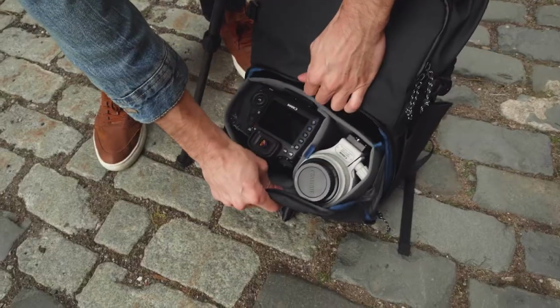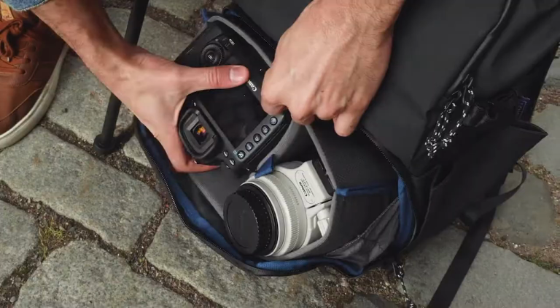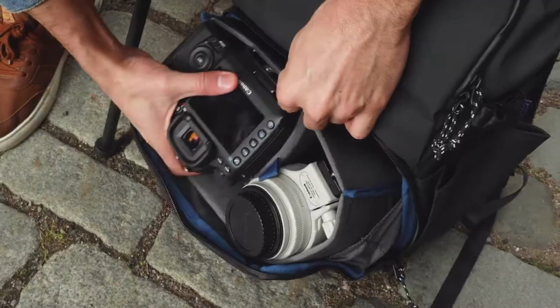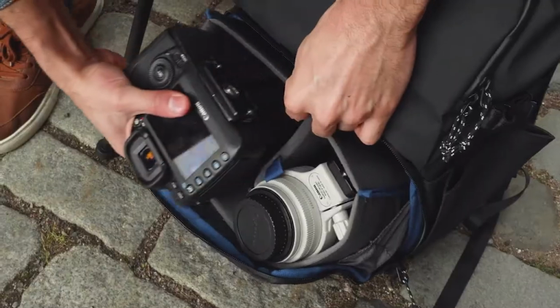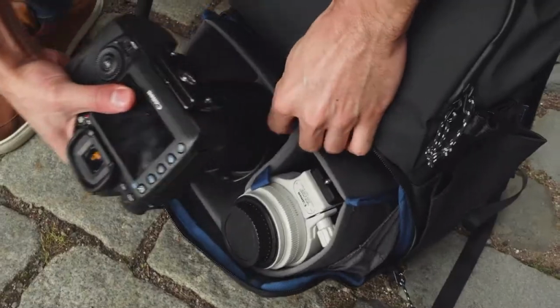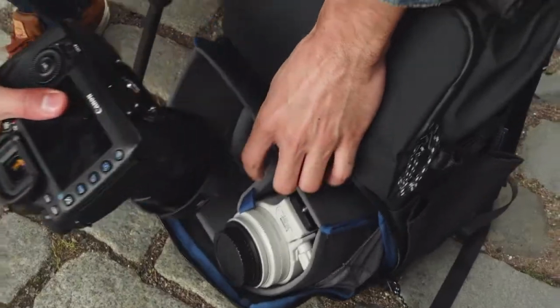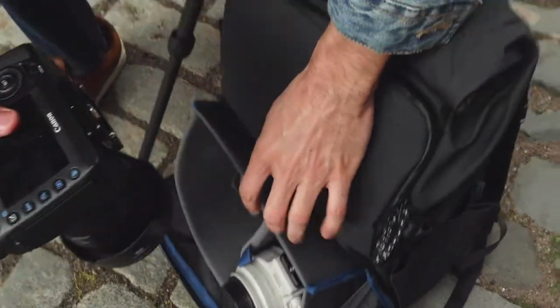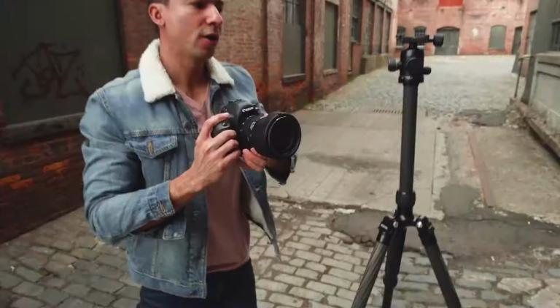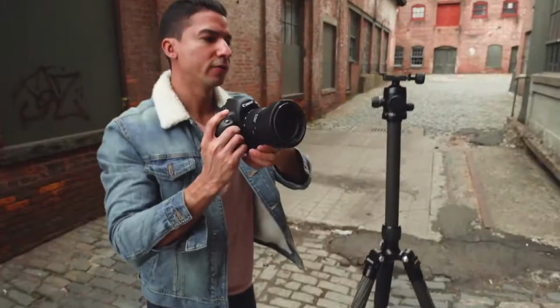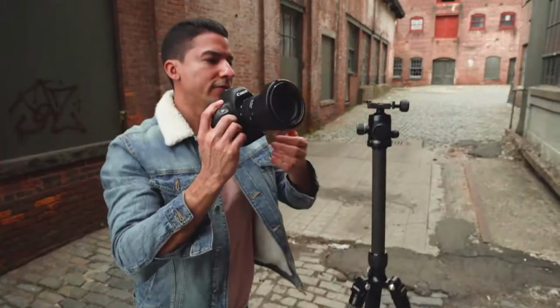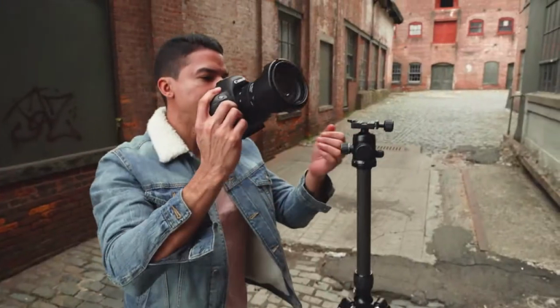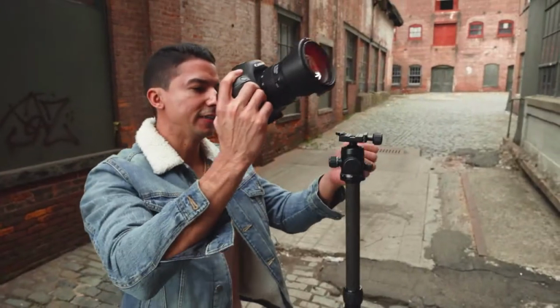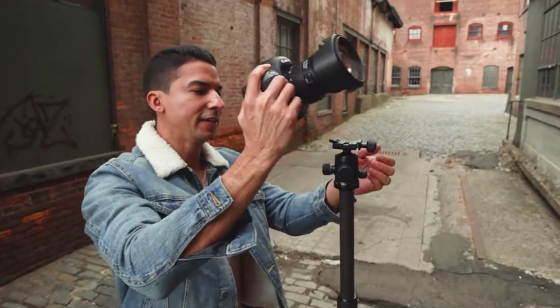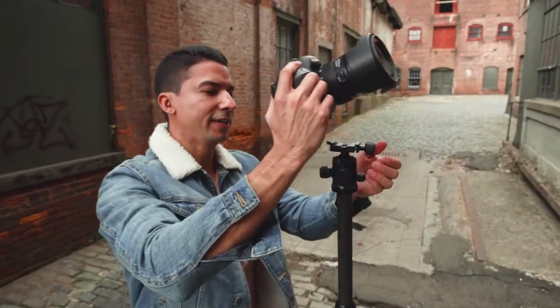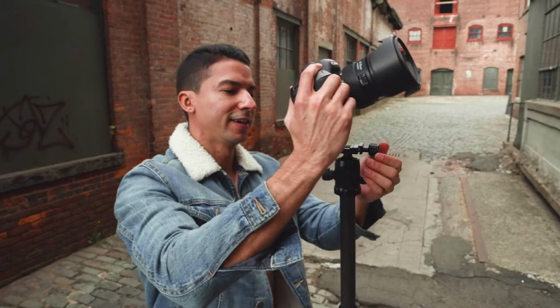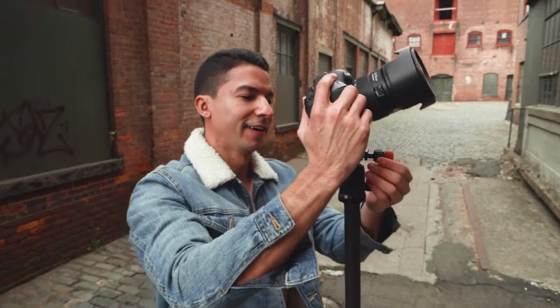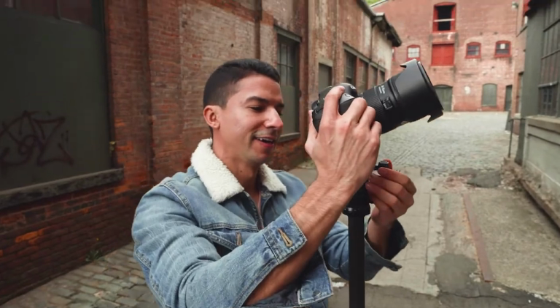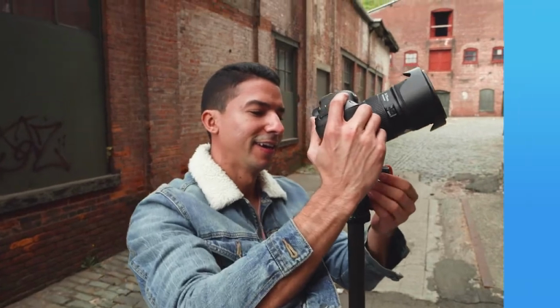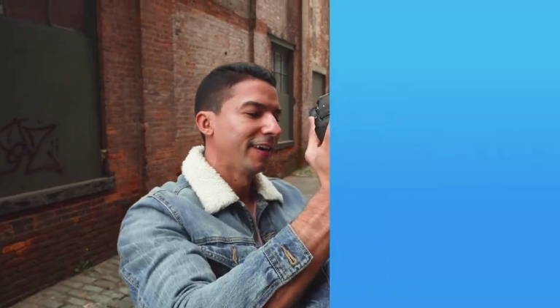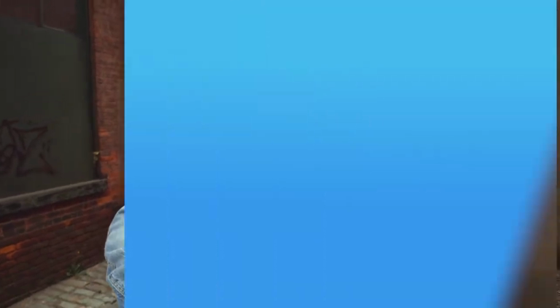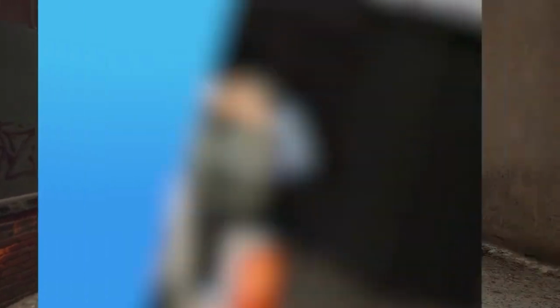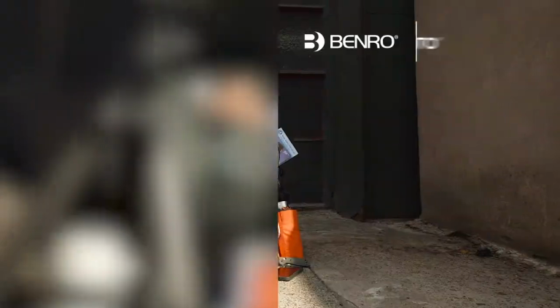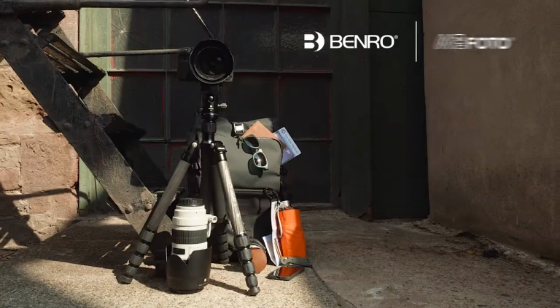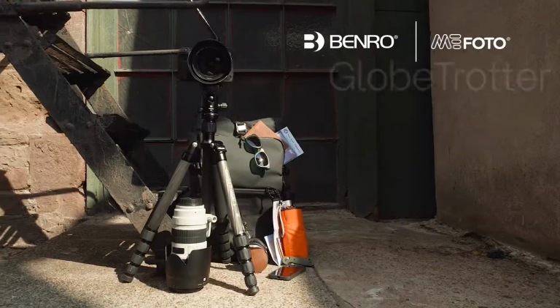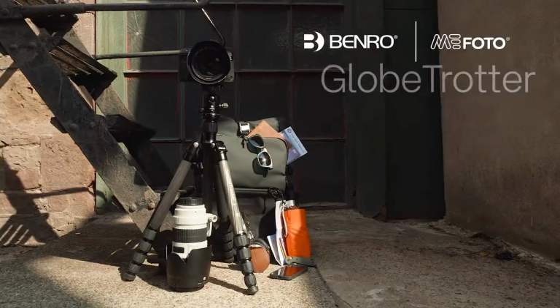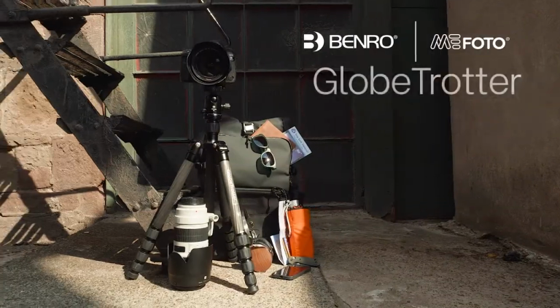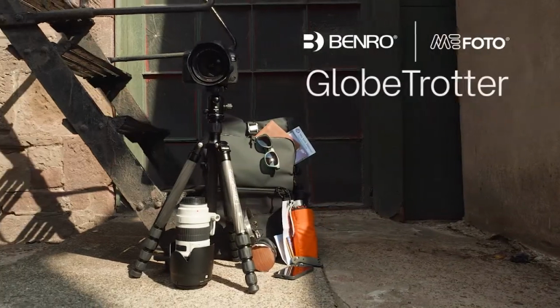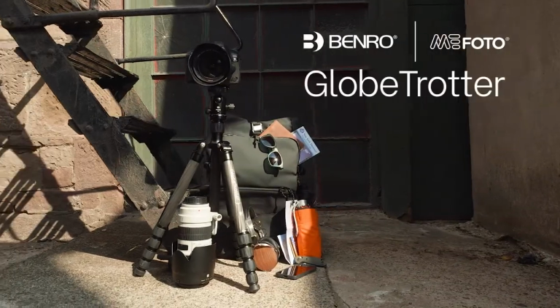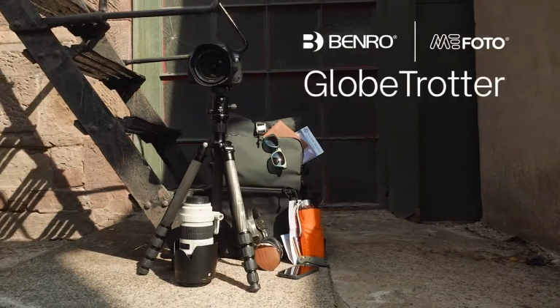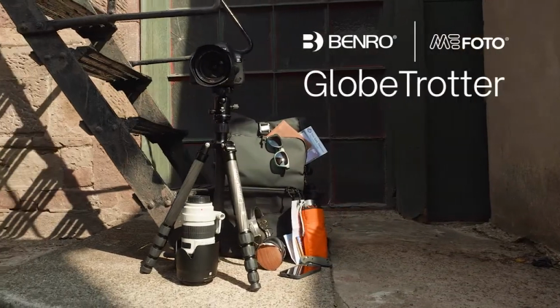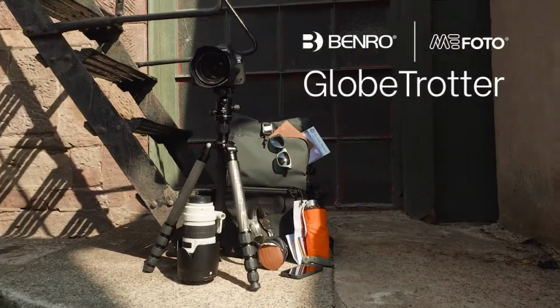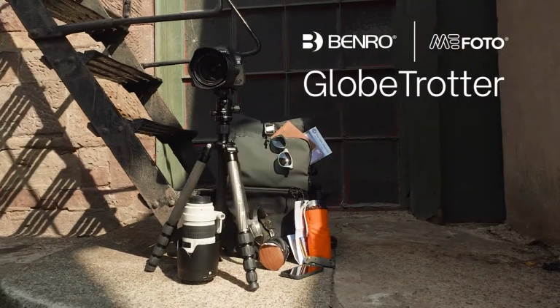Let's go adventure in style with Benro's sleek, compact MiFoto Globetrotter tripod.